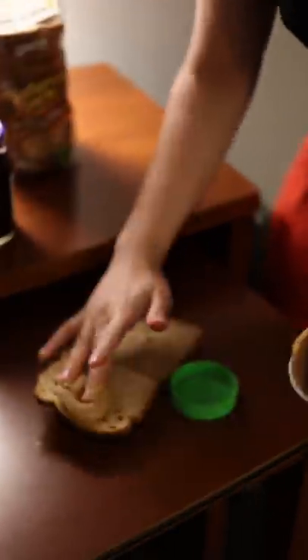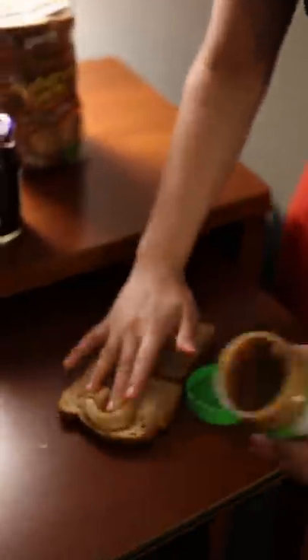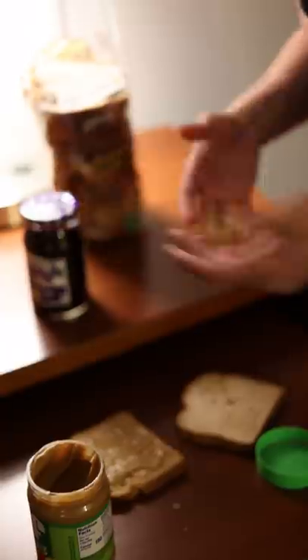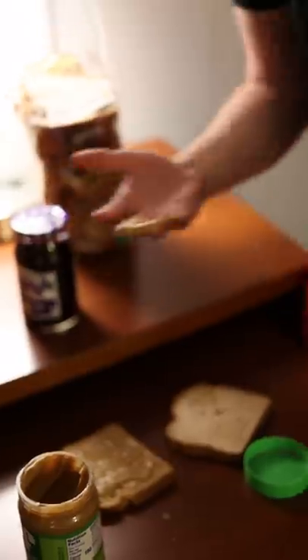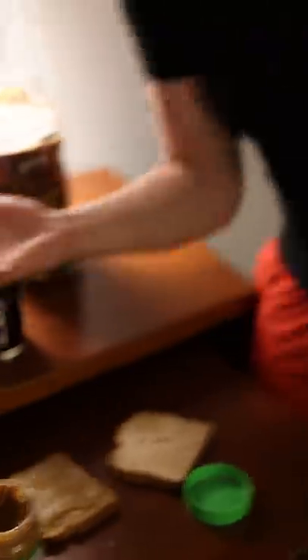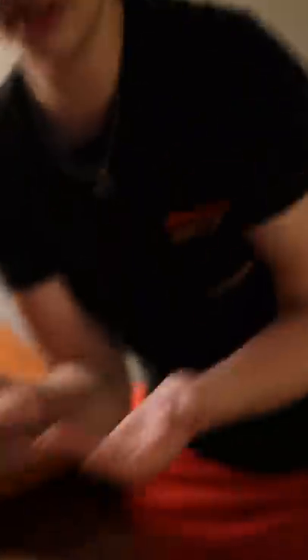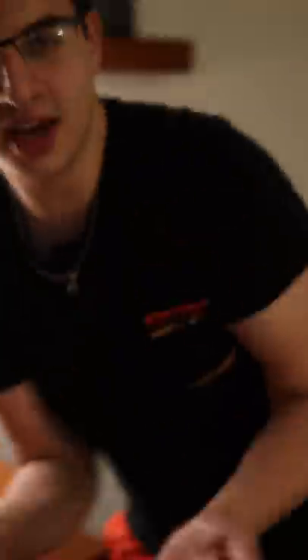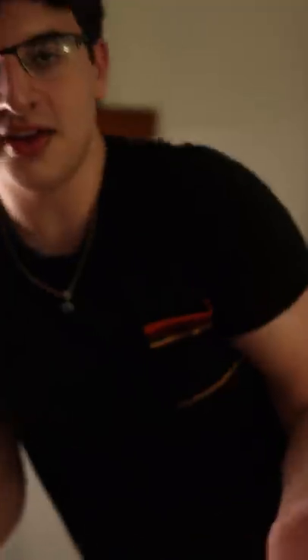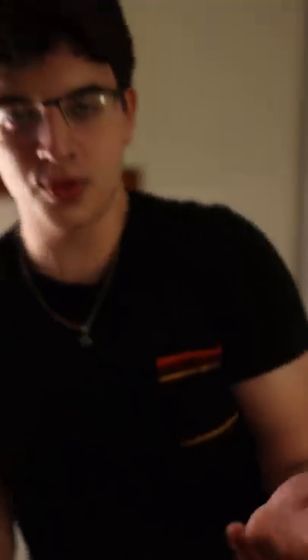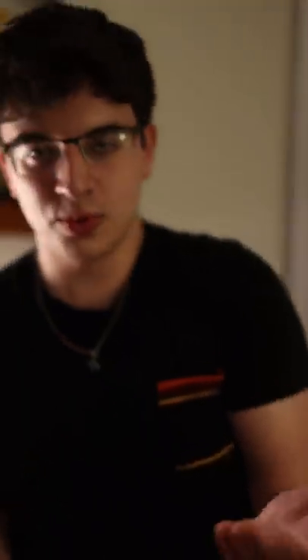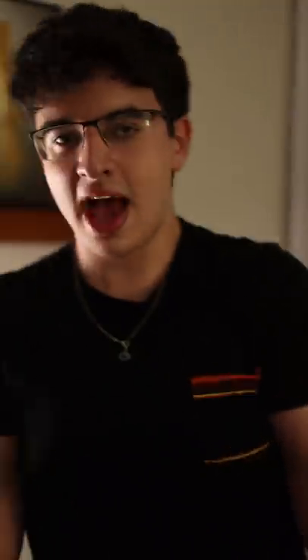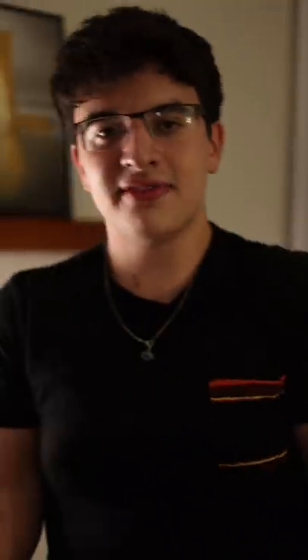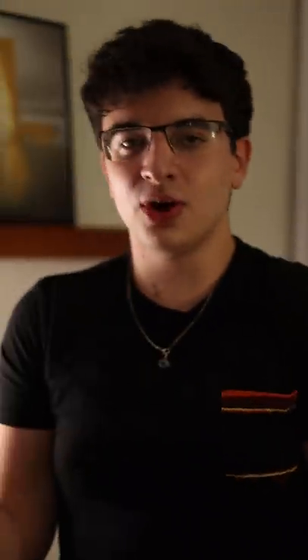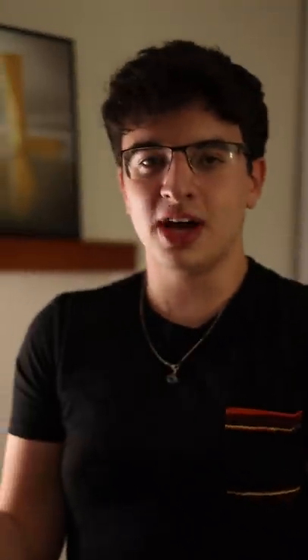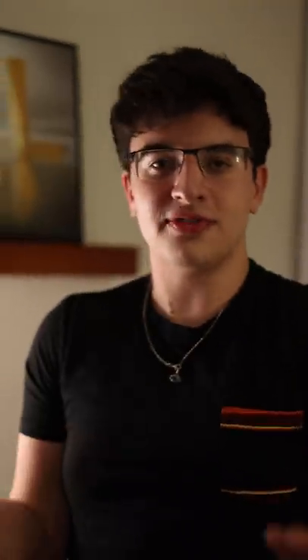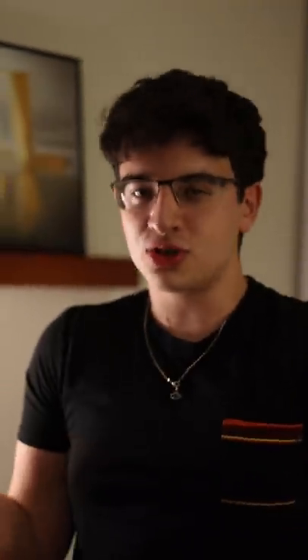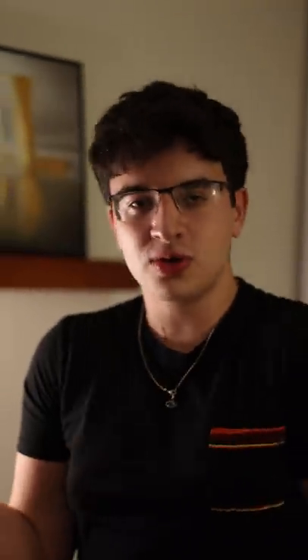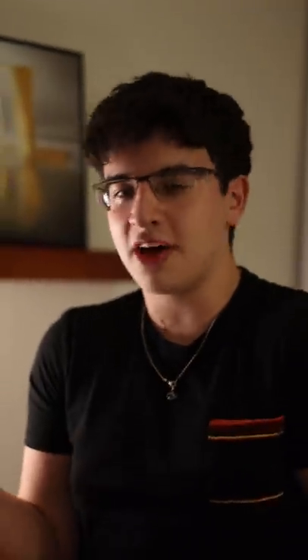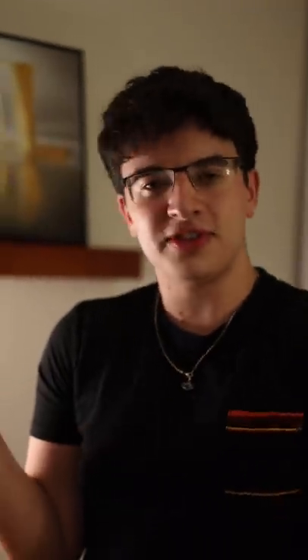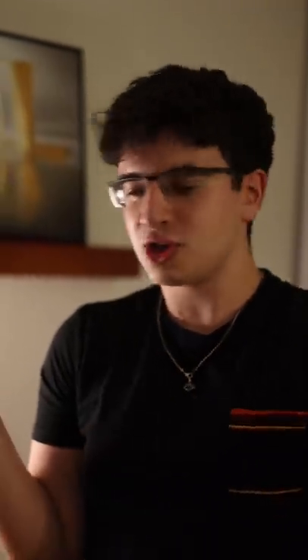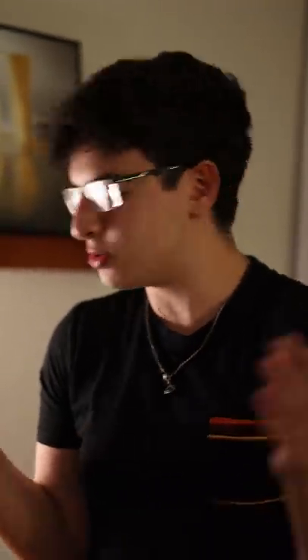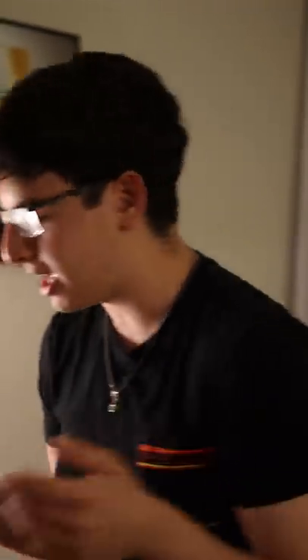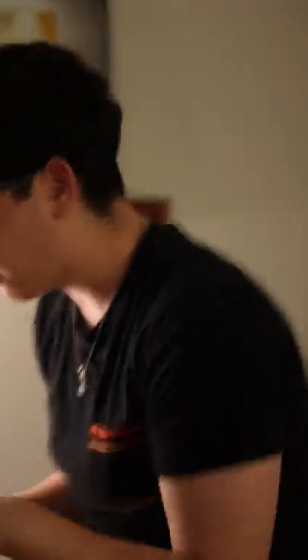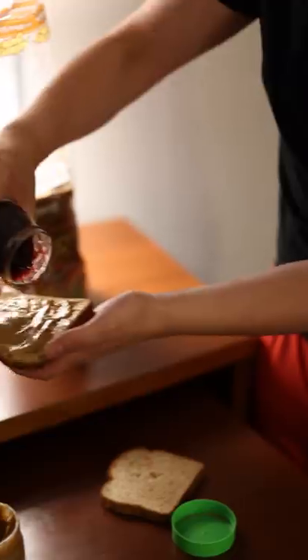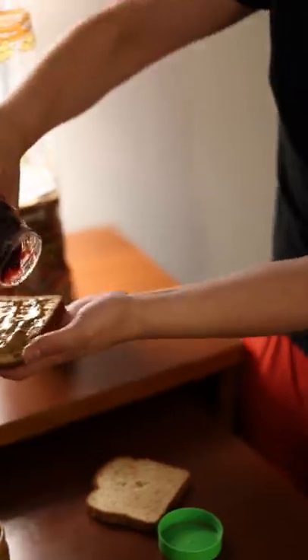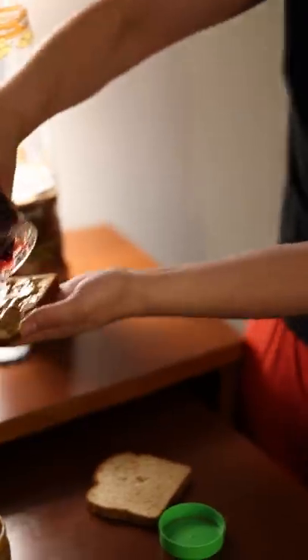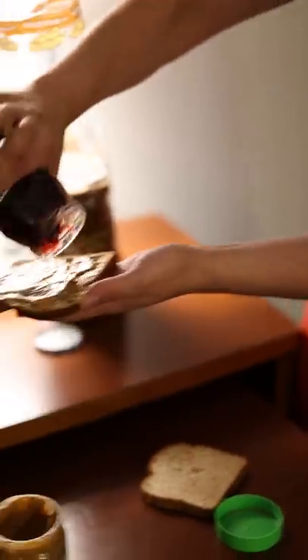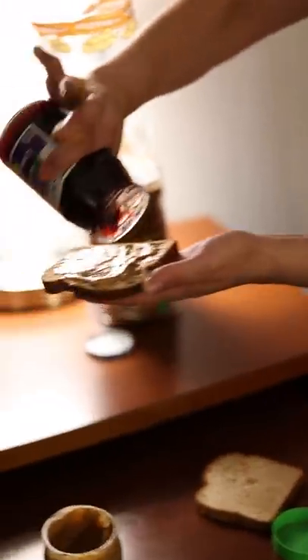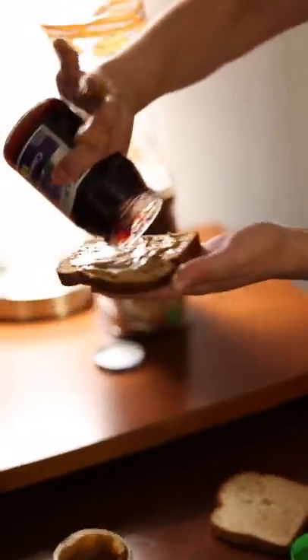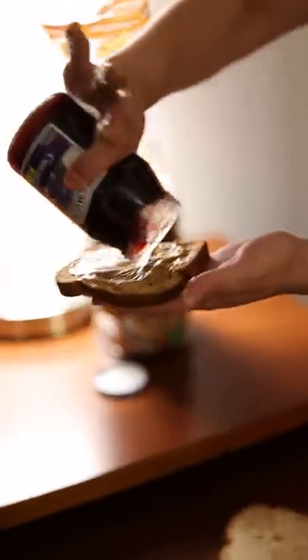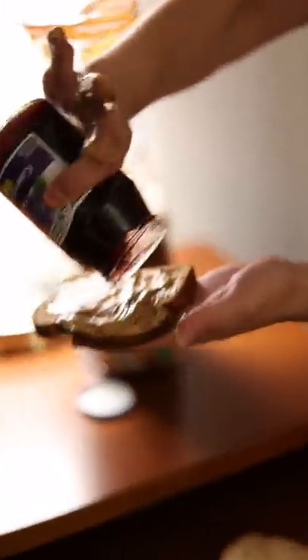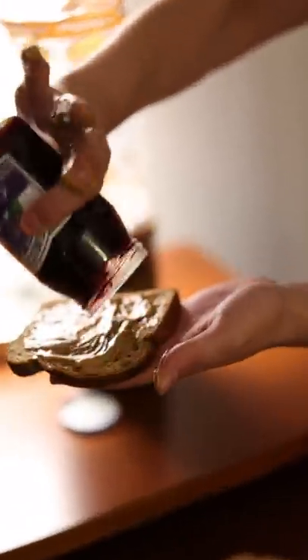I don't have a knife — we have no knife. There's no knife in this hotel. Get that jelly spread.